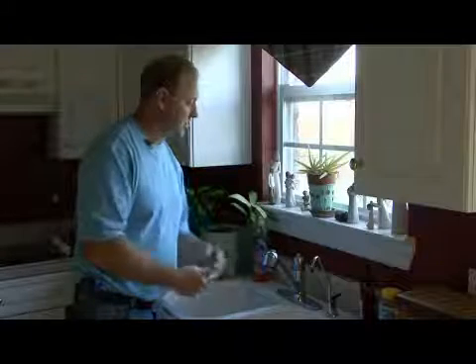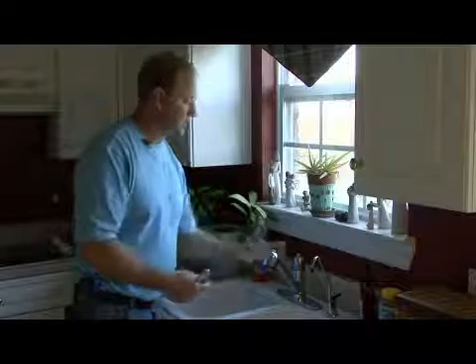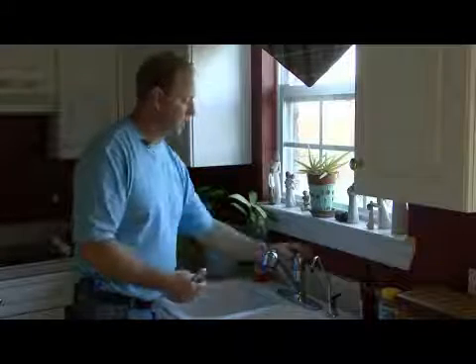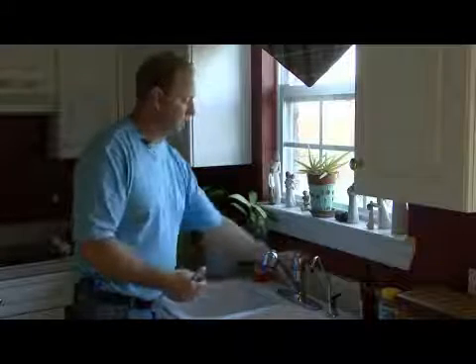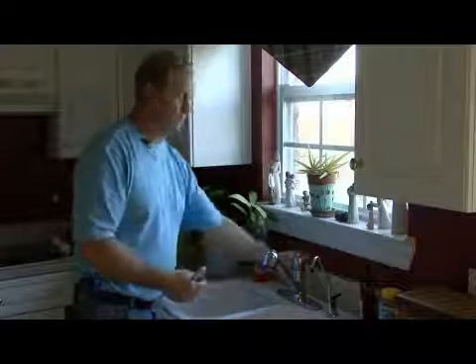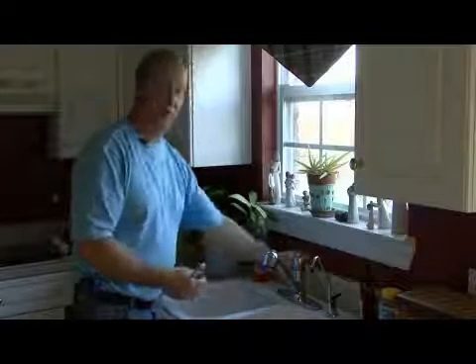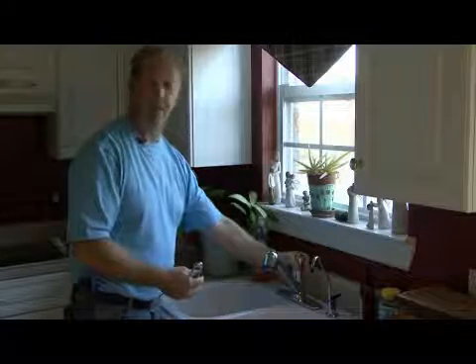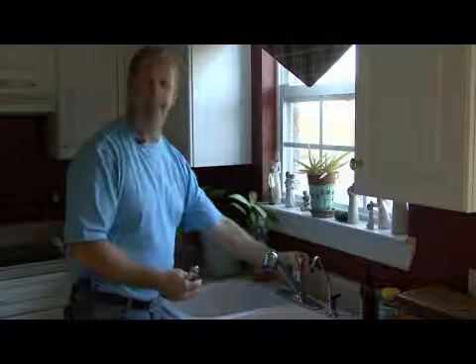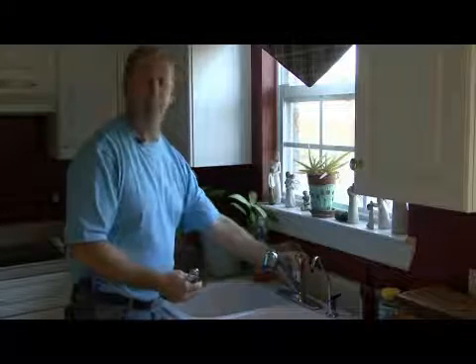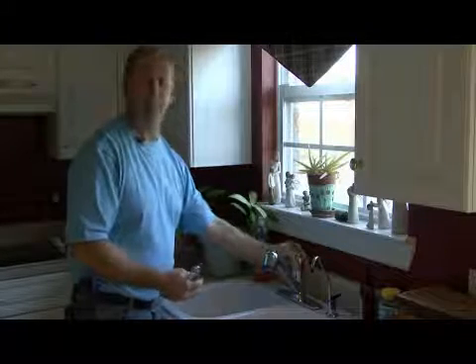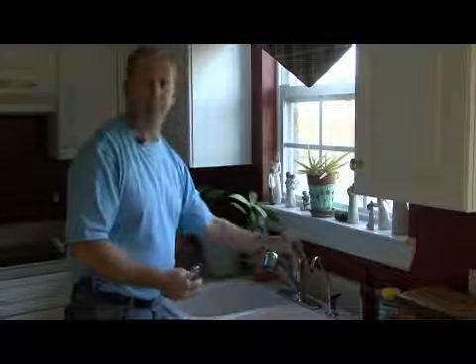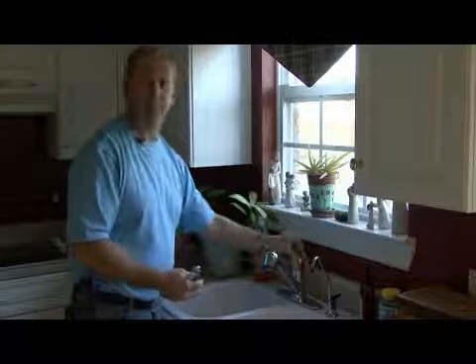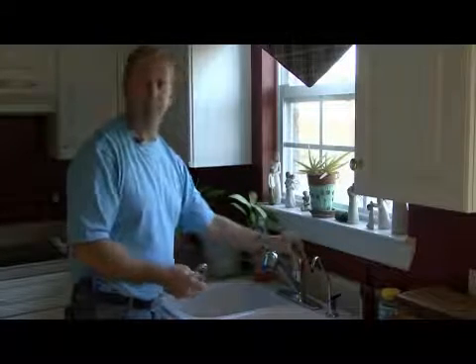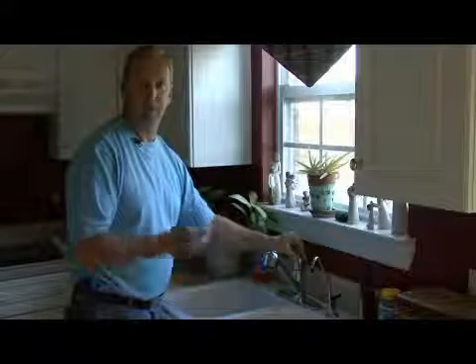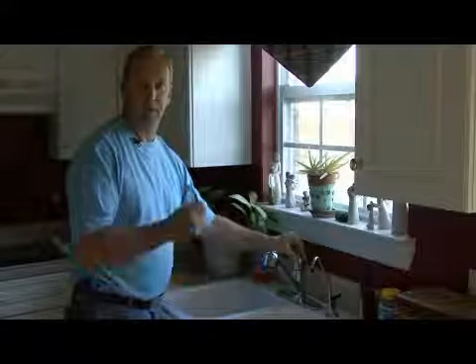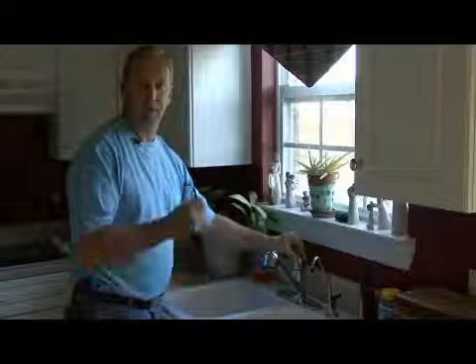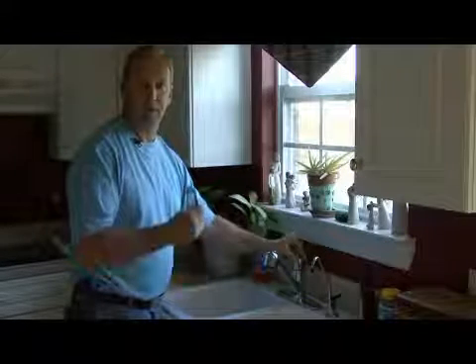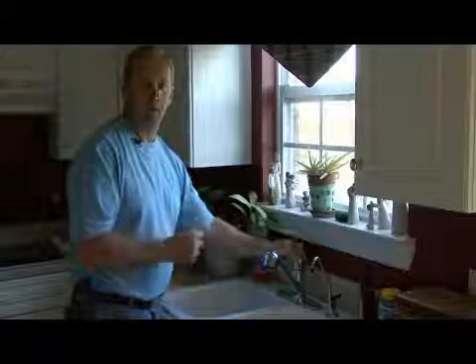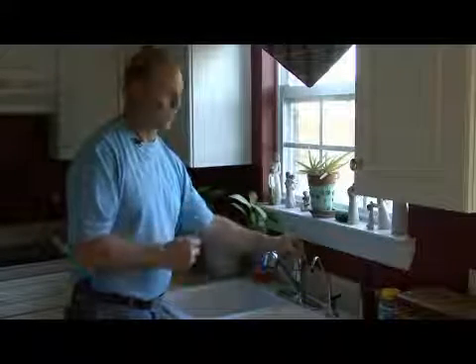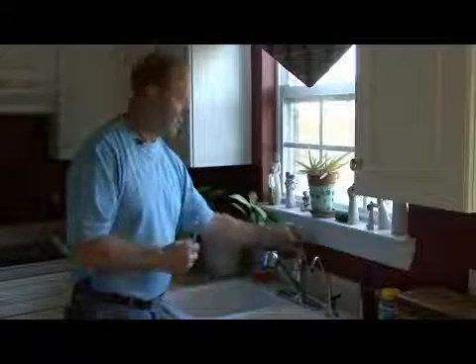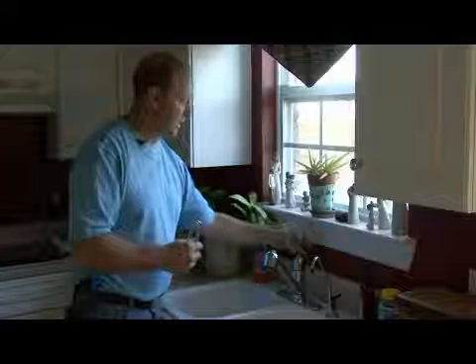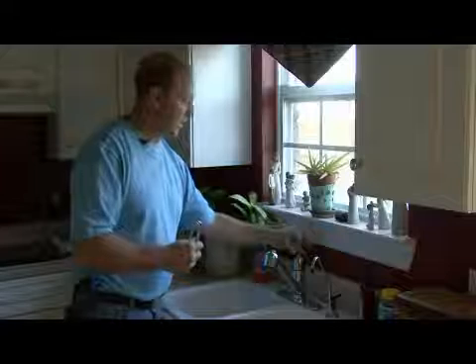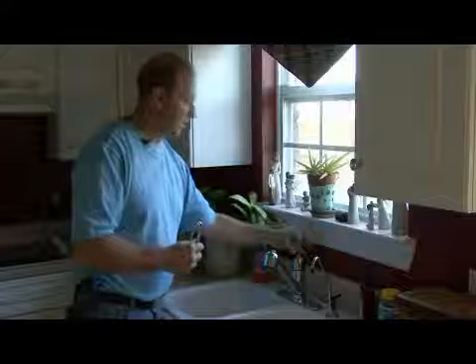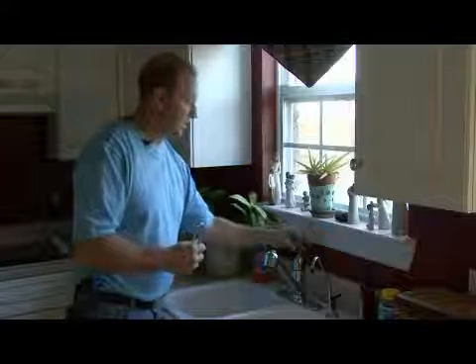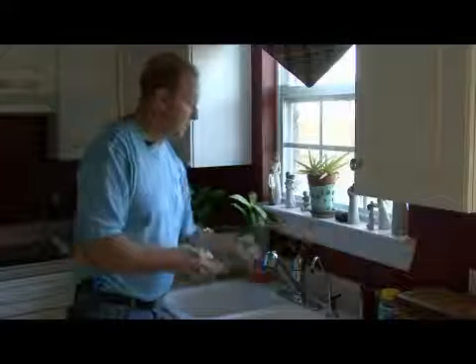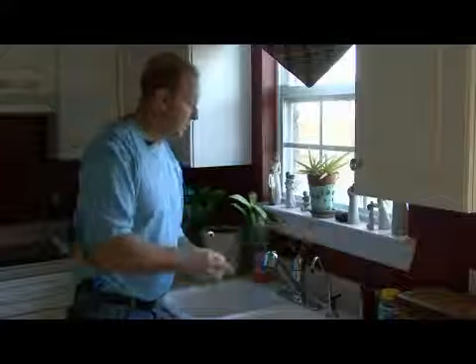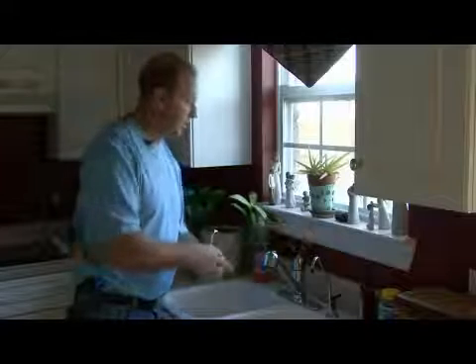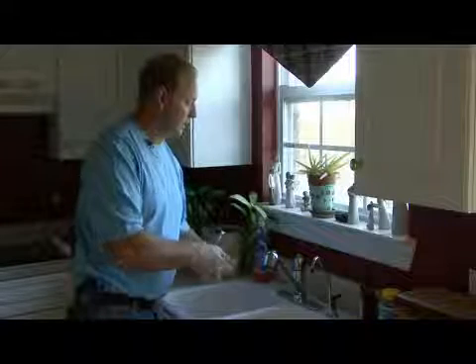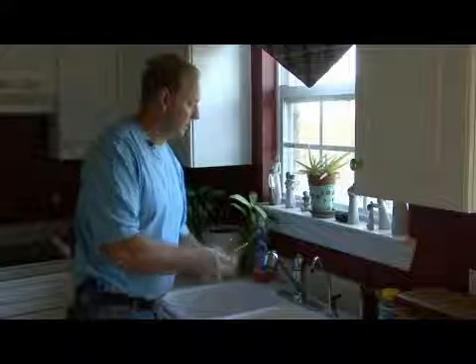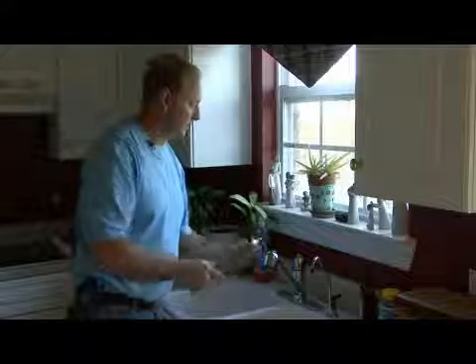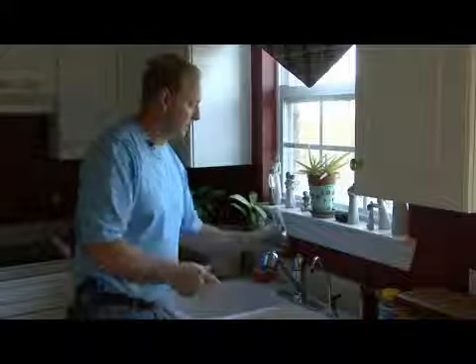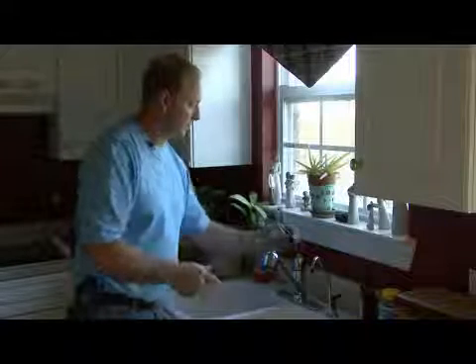And to determine what type you have, you simply just need to remove your handle and look inside.